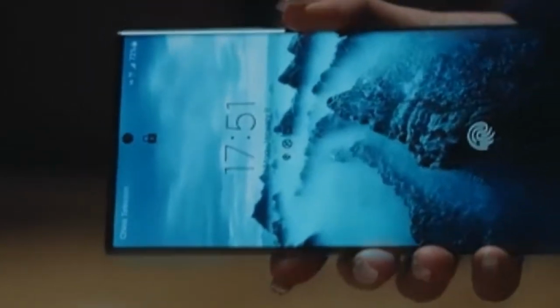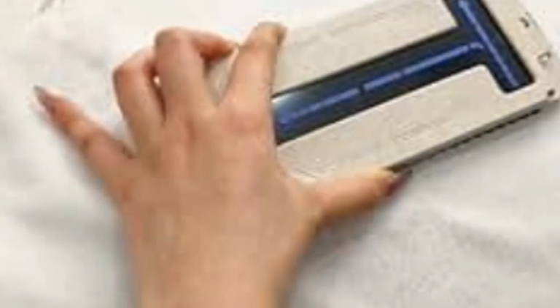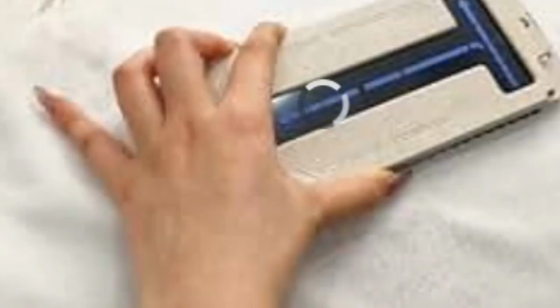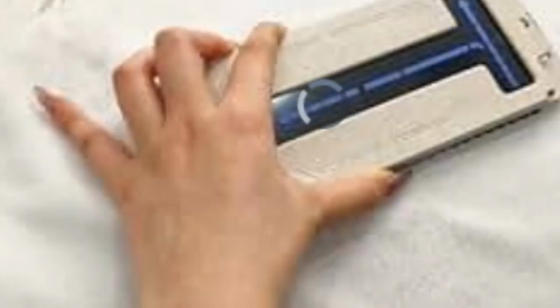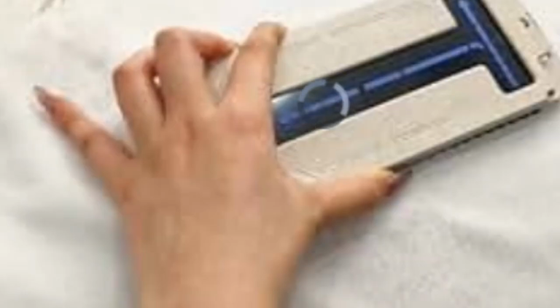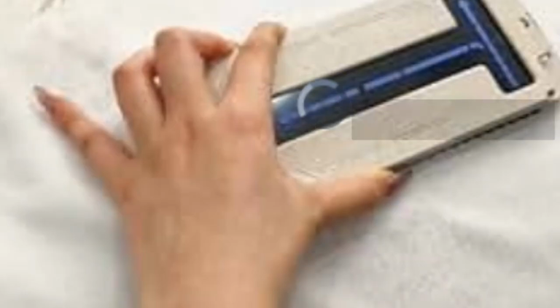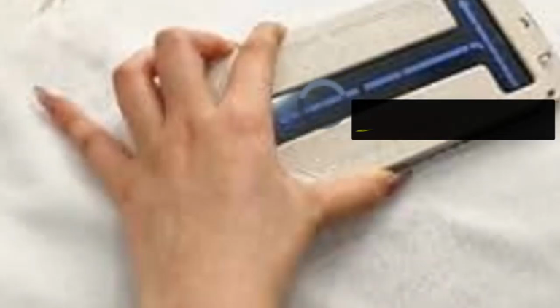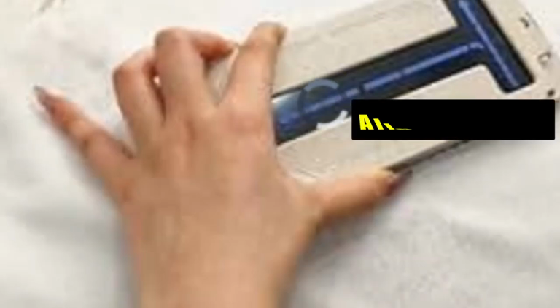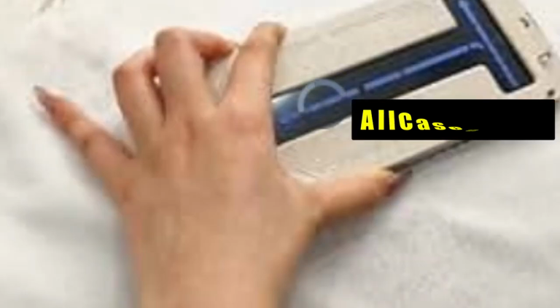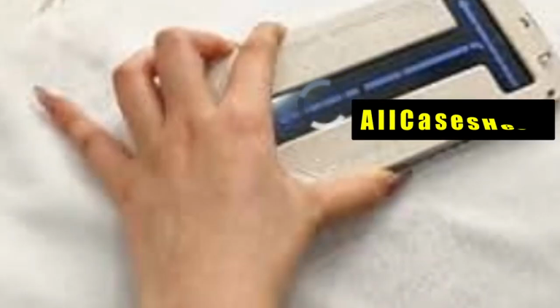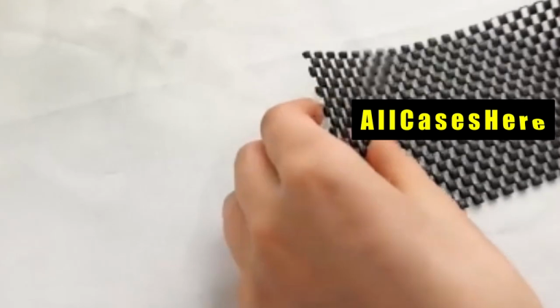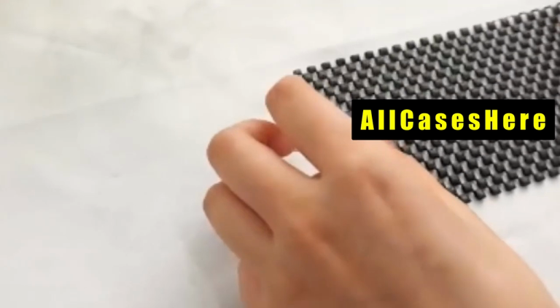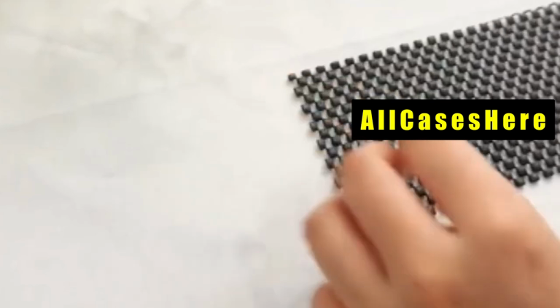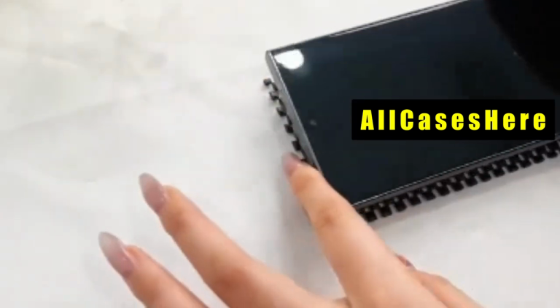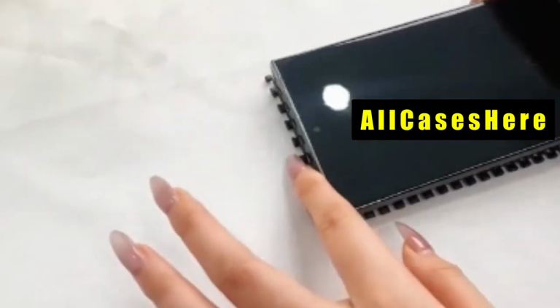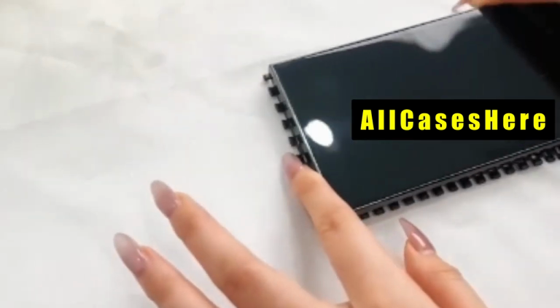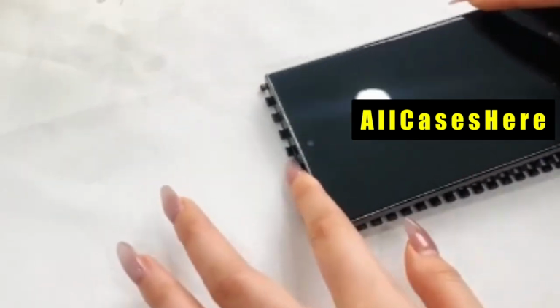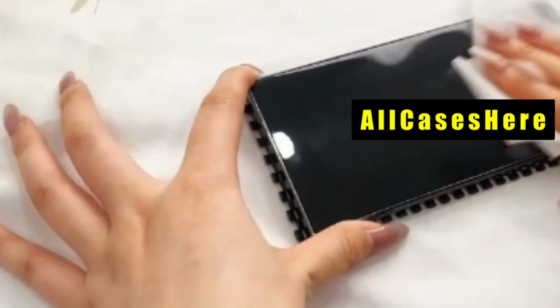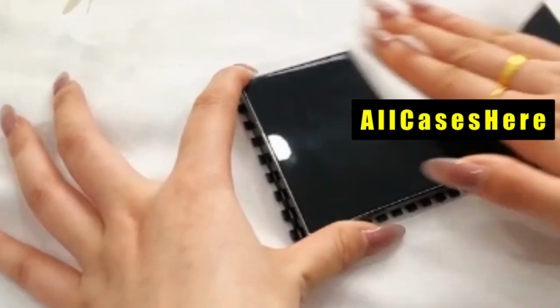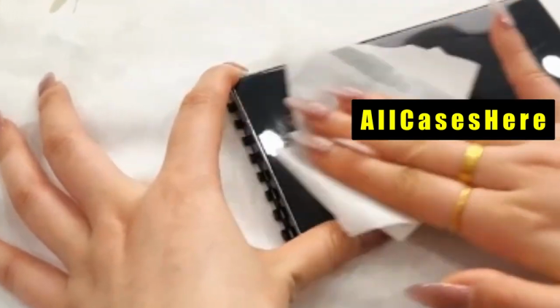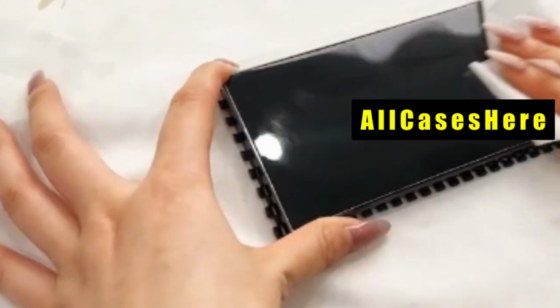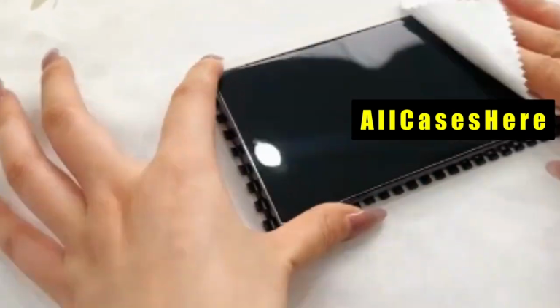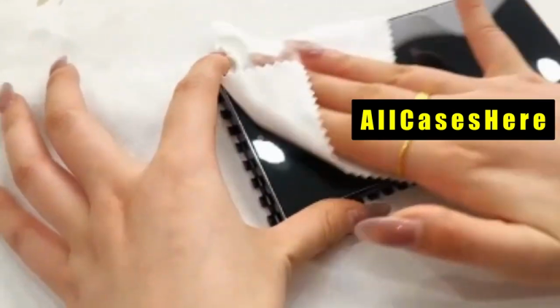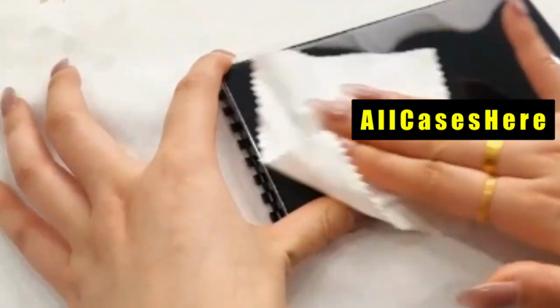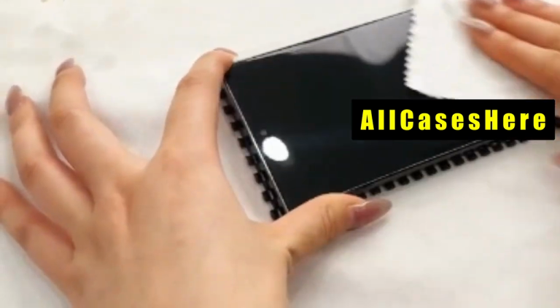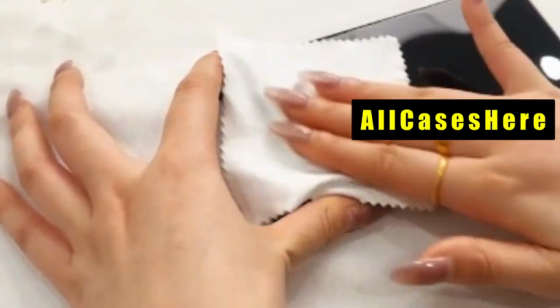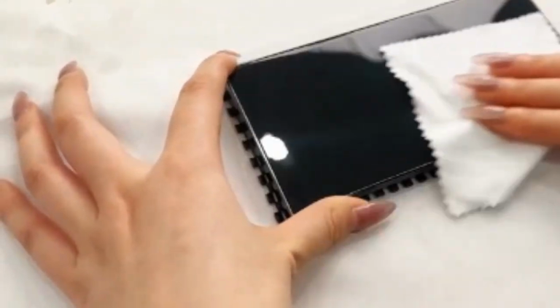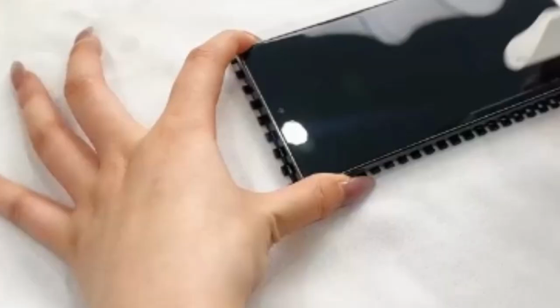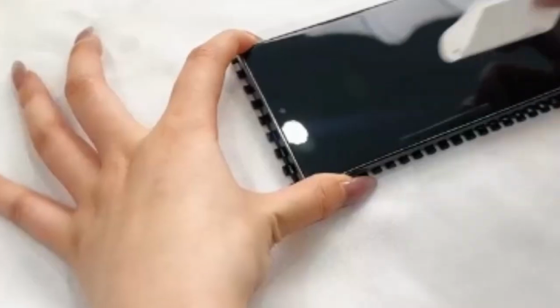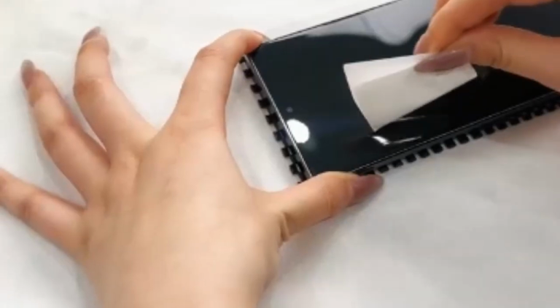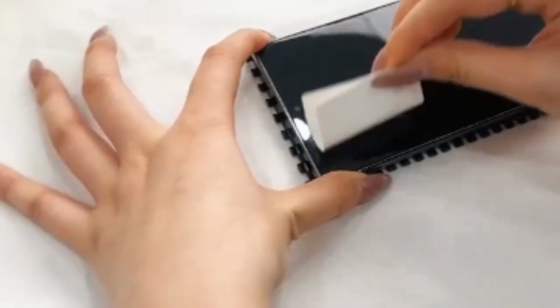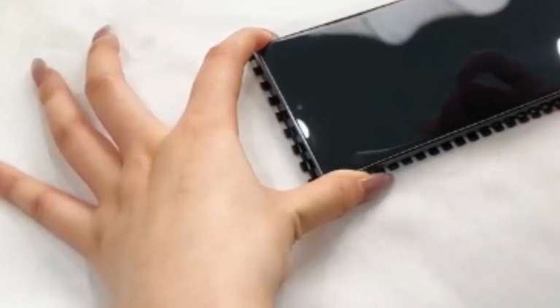Hi, welcome to All Cases. In this video we are going to talk about the top 6 best Pixel 9 Pro XL screen protectors you can buy.